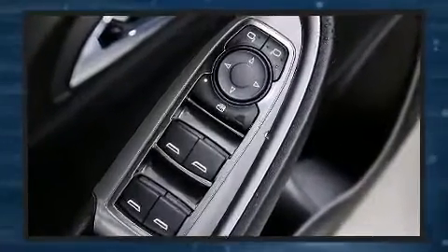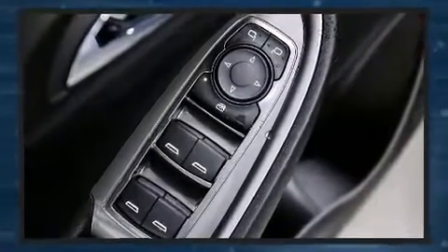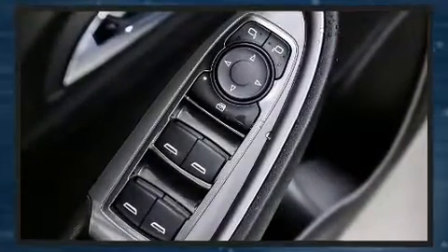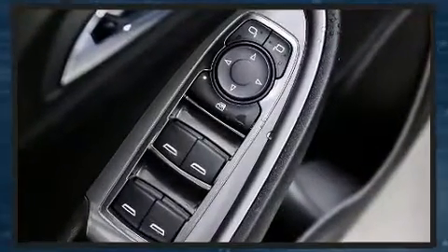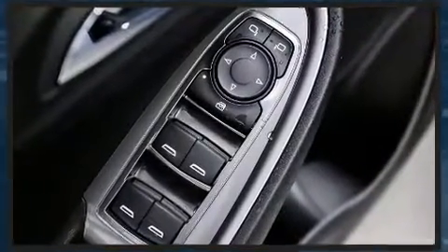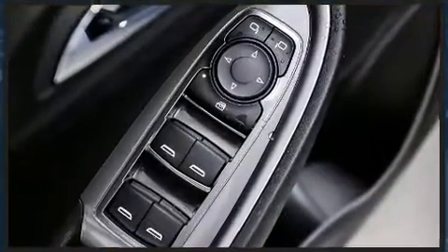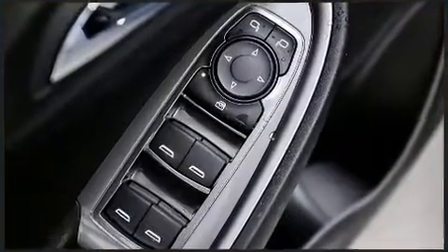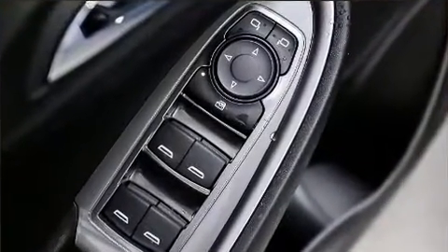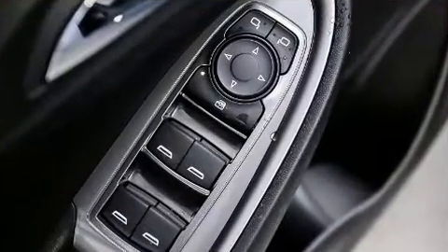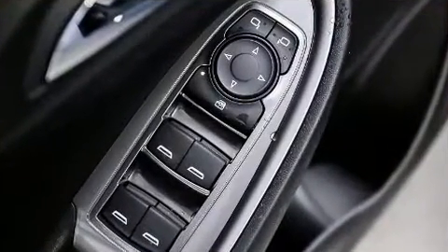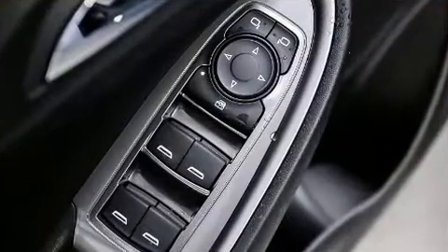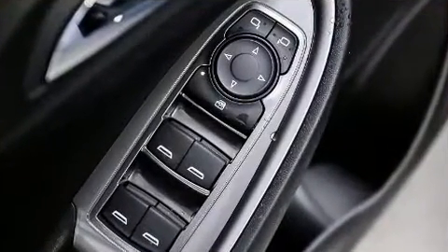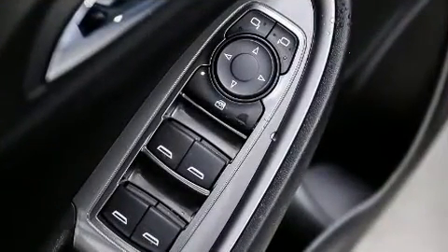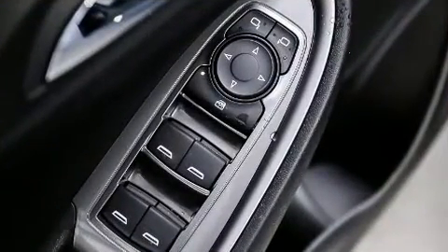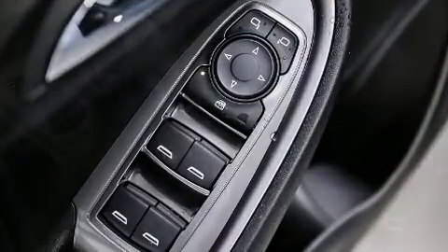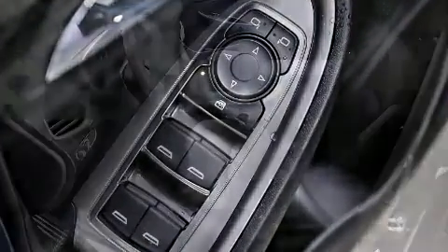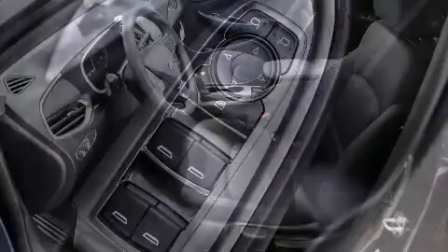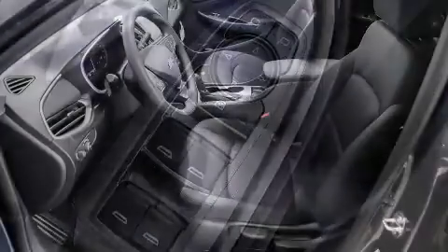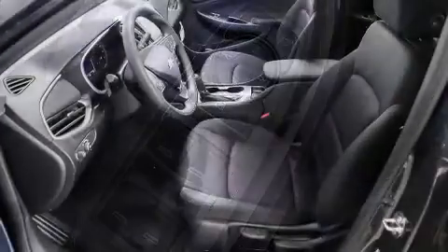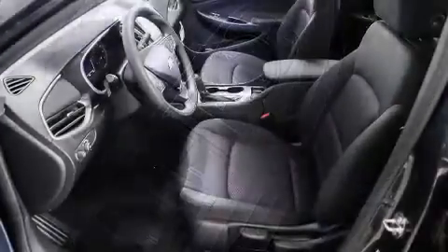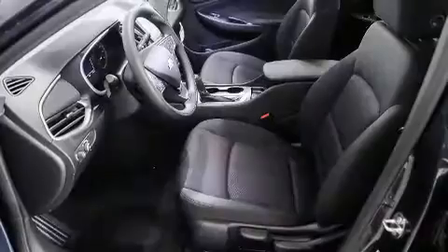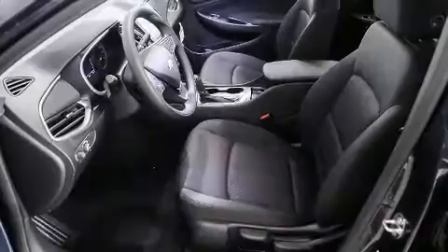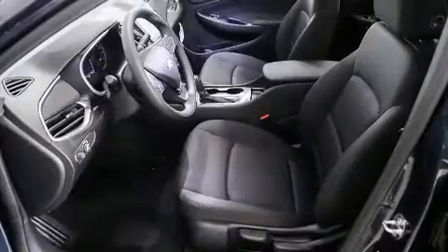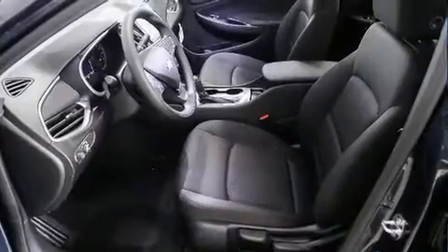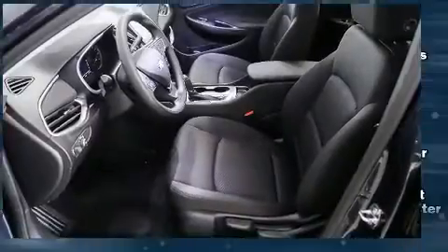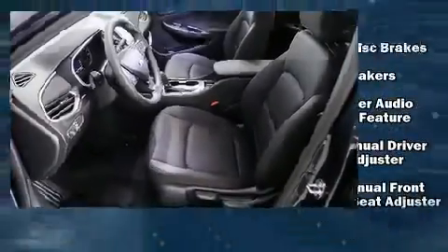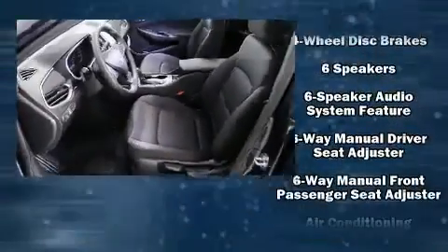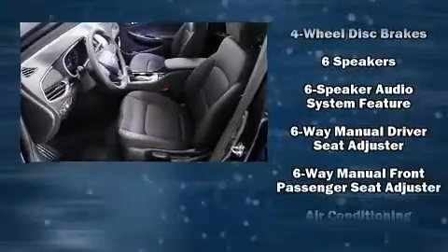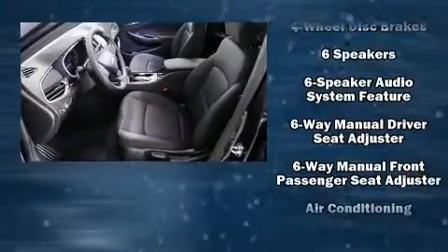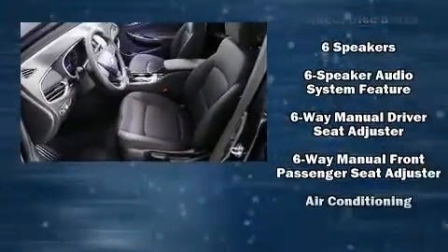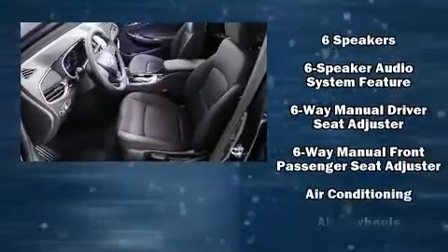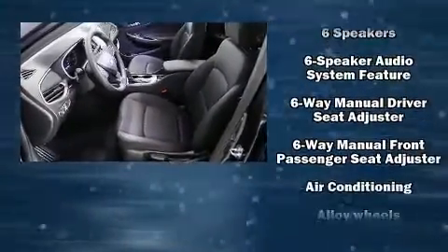Audio features include an AM-FM radio and six well-positioned speakers.